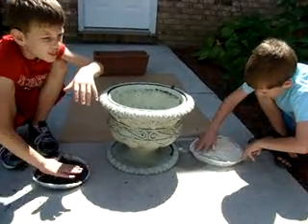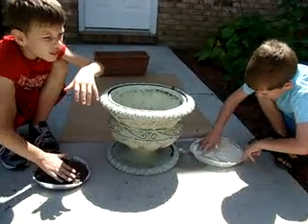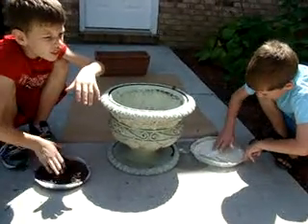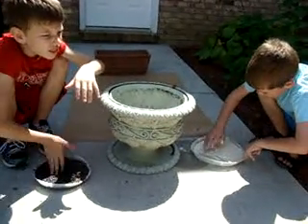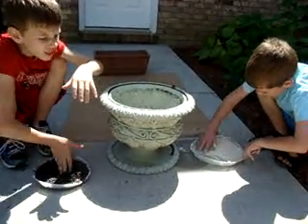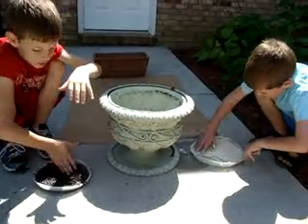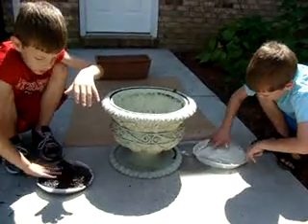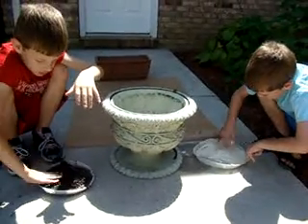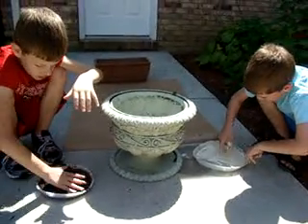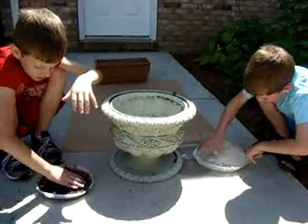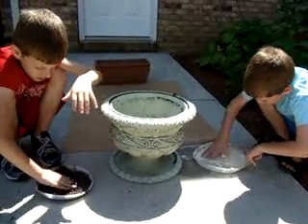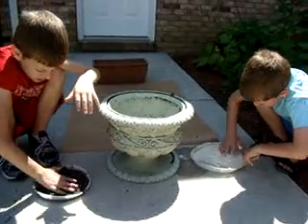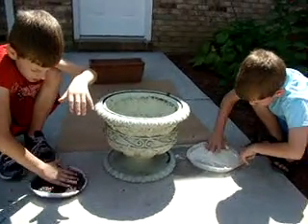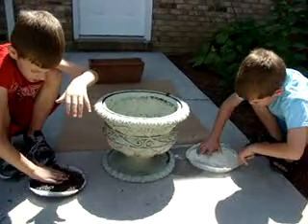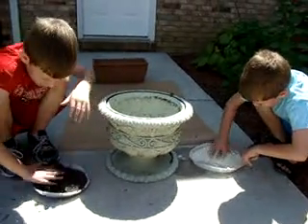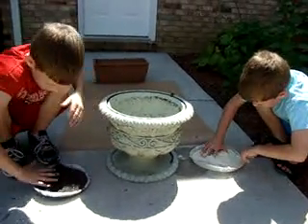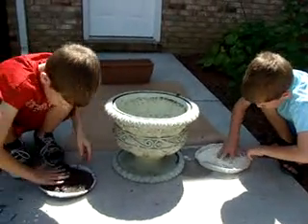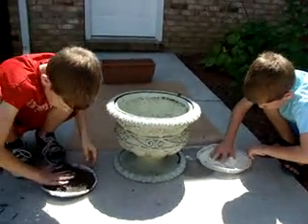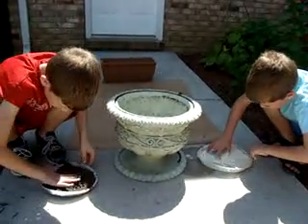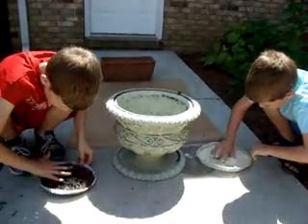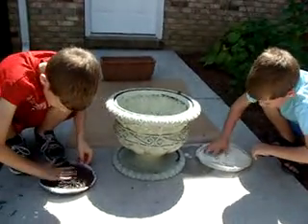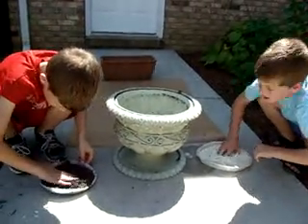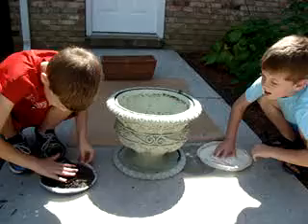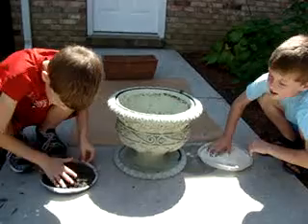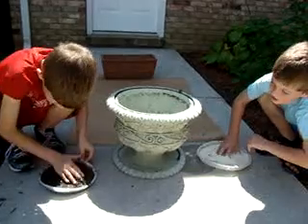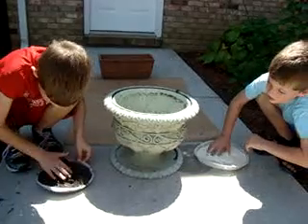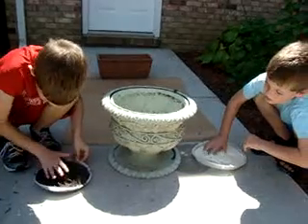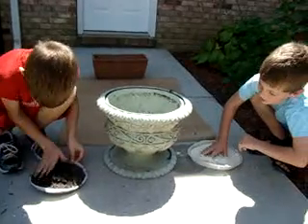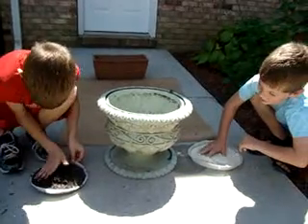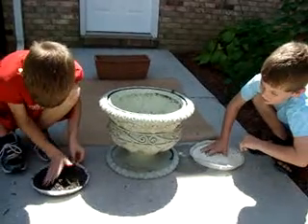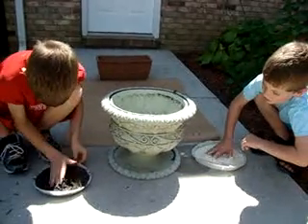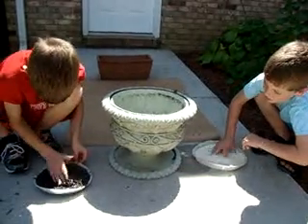Nope. Makes it real good, Jackson. You're making mud.